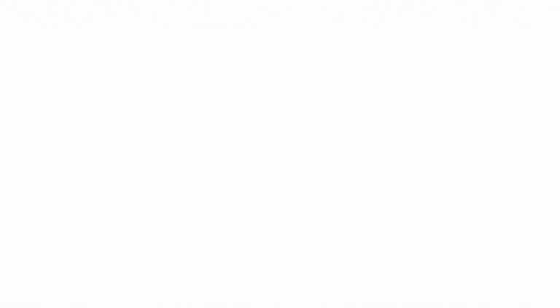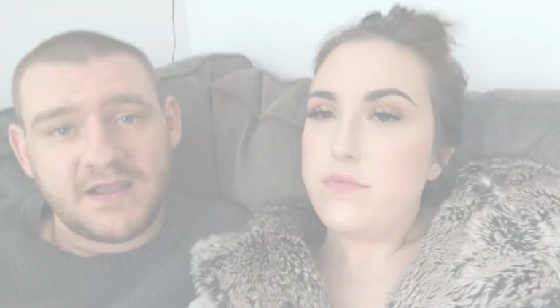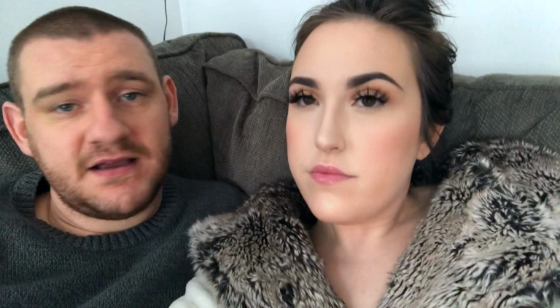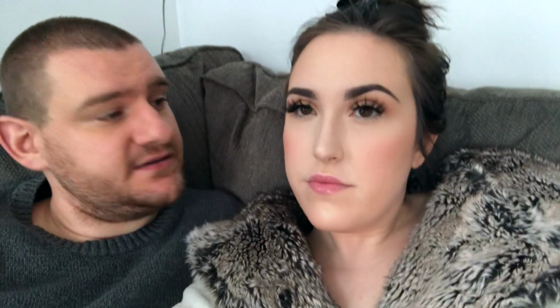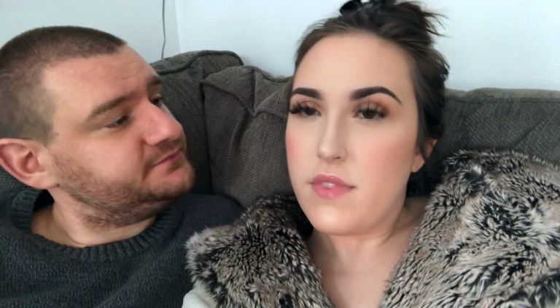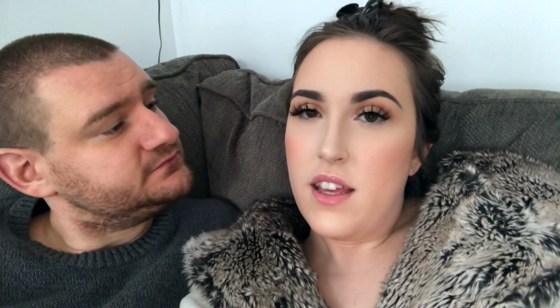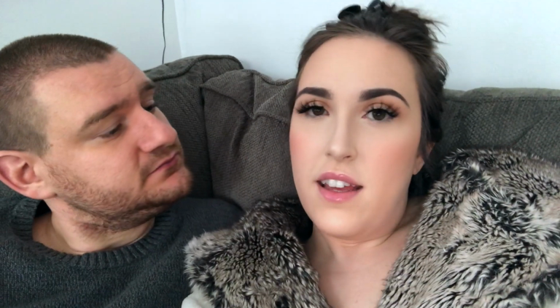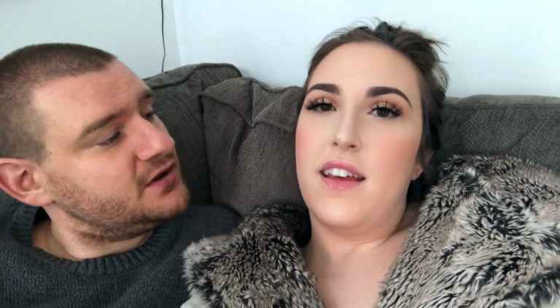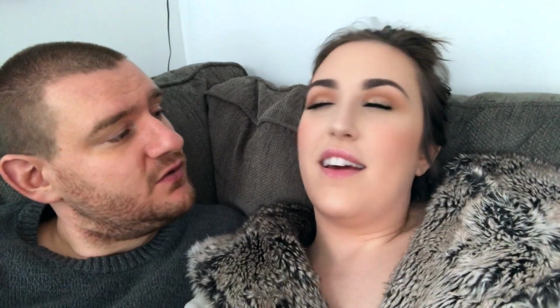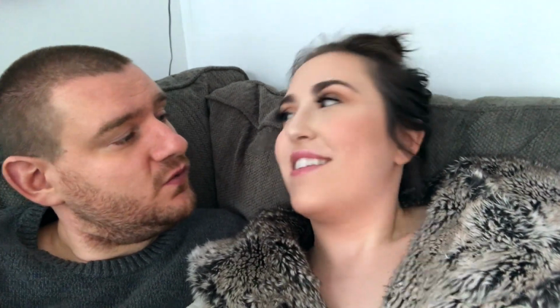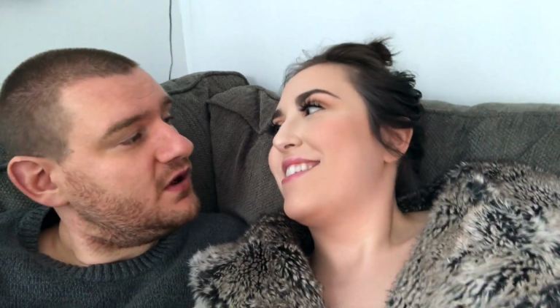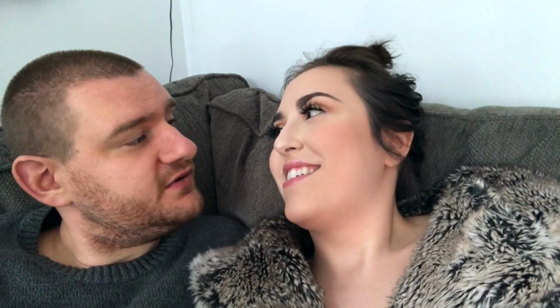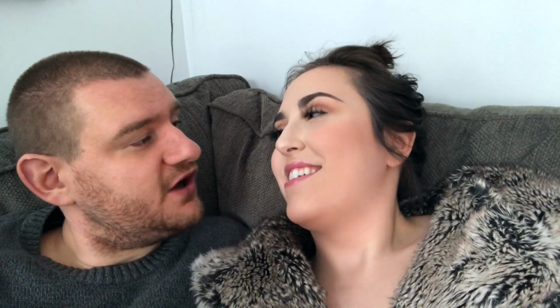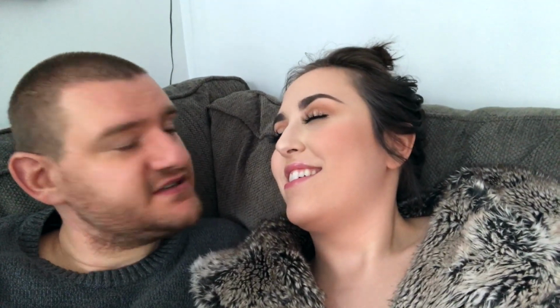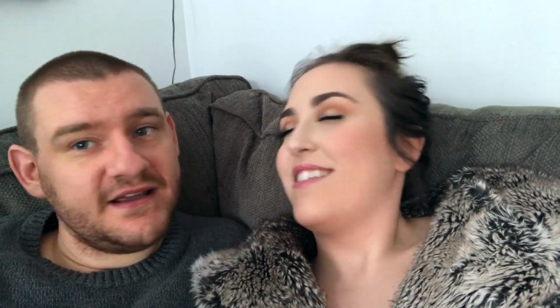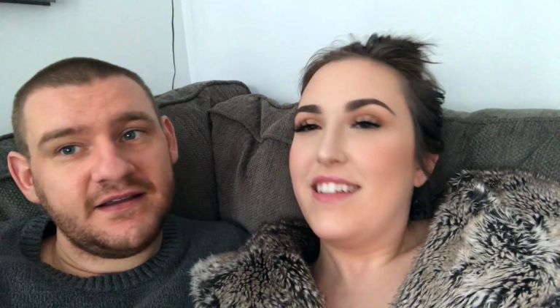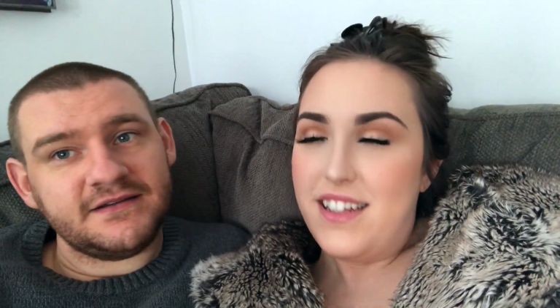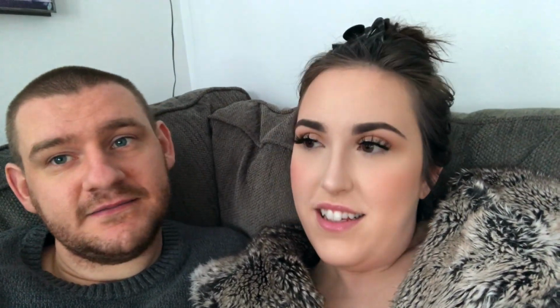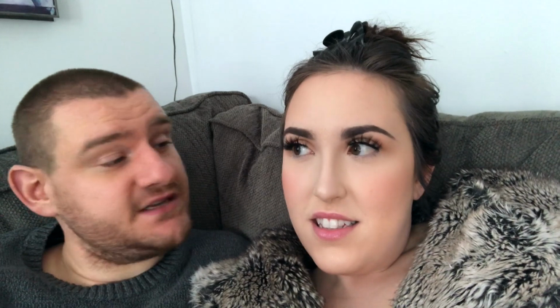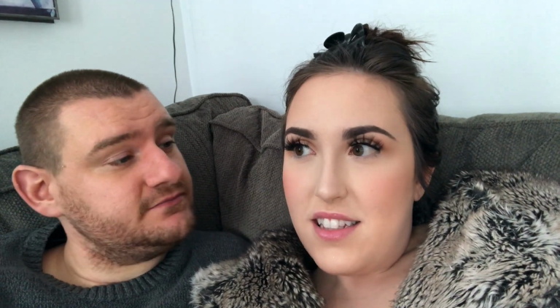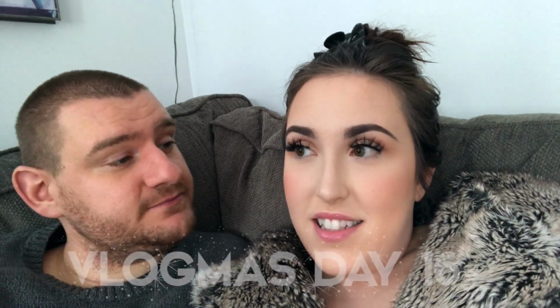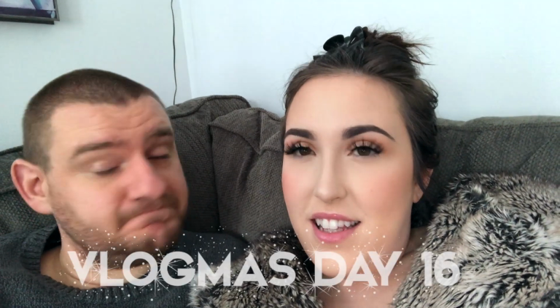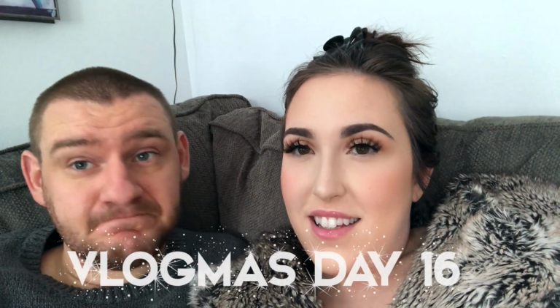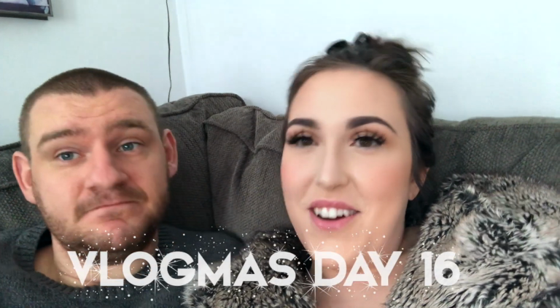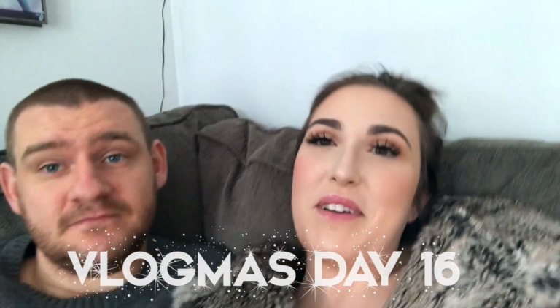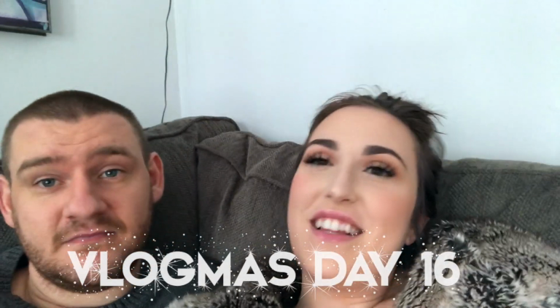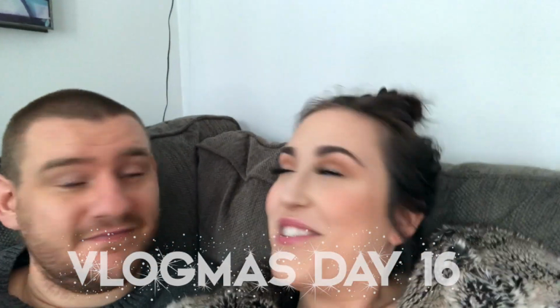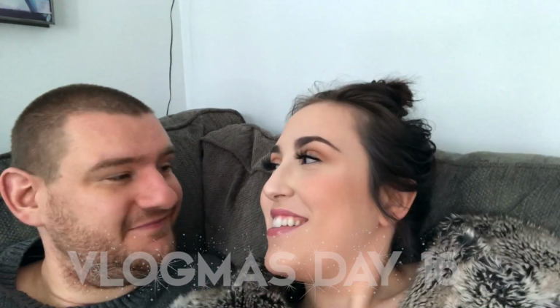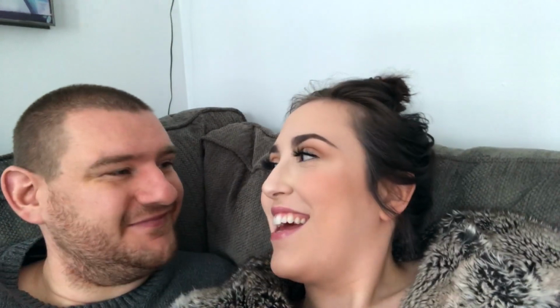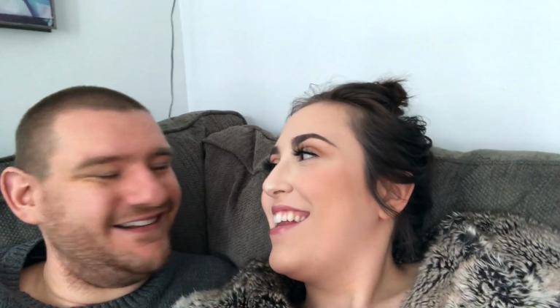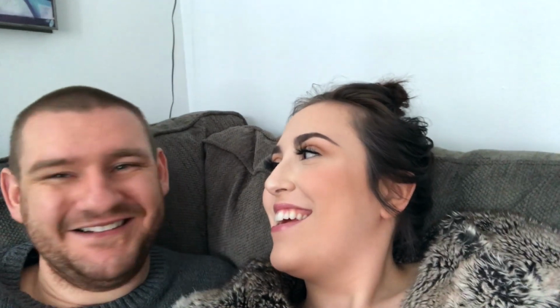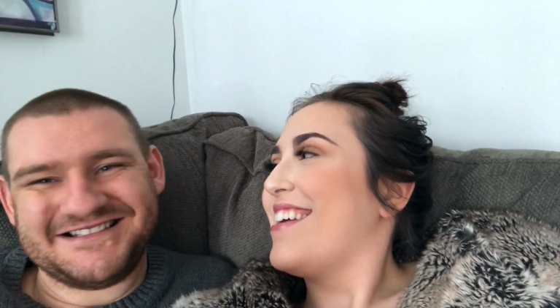Hey guys, welcome to Vlogmas Day 16! Oh my god, that's so exciting - 16, I know it is!